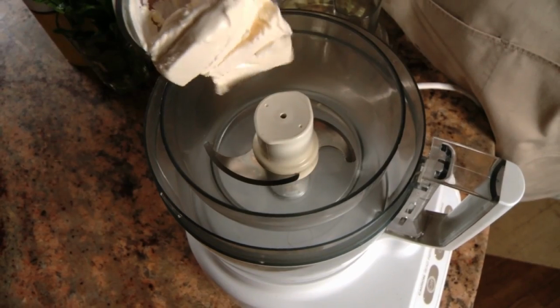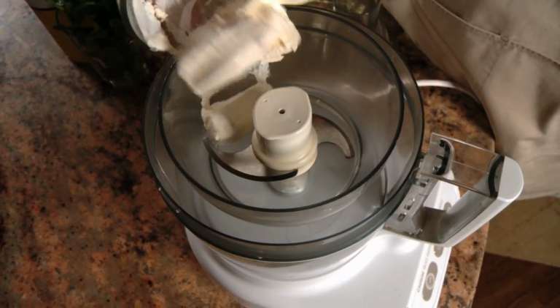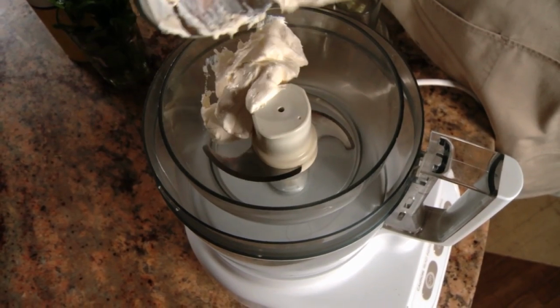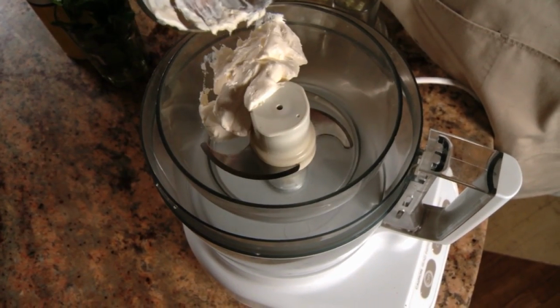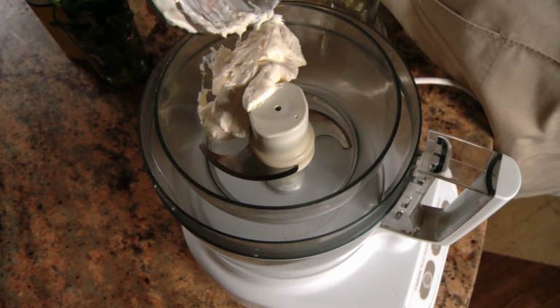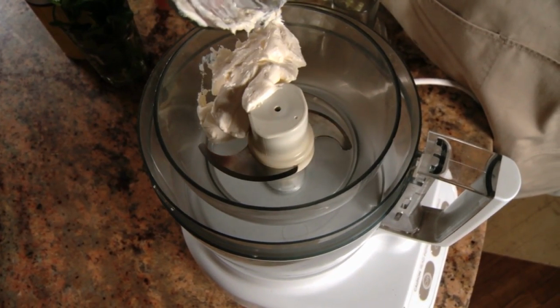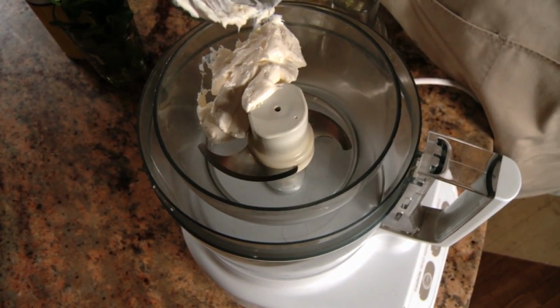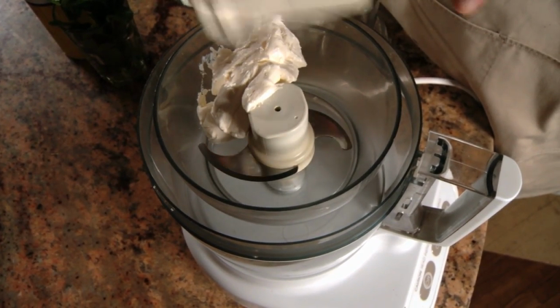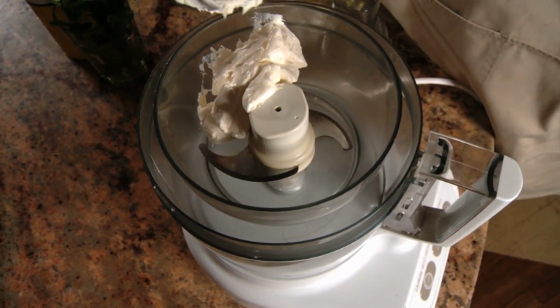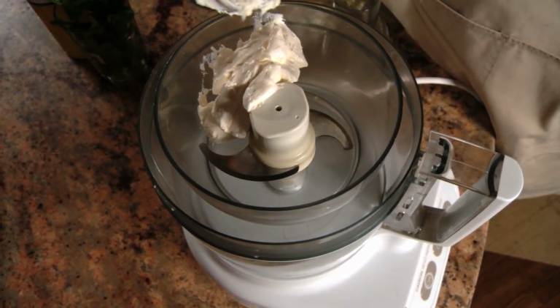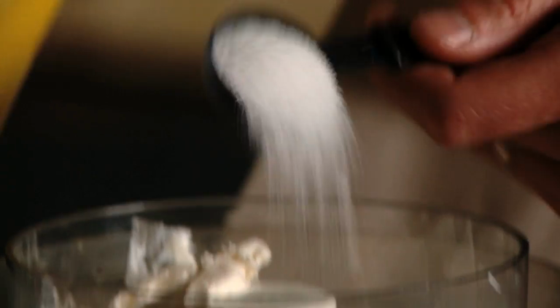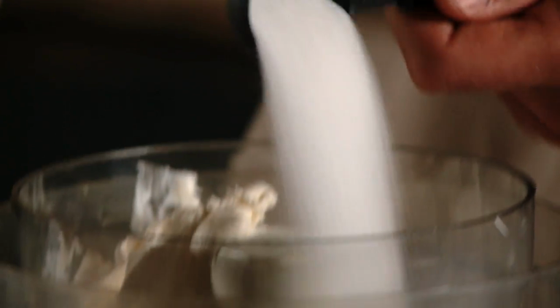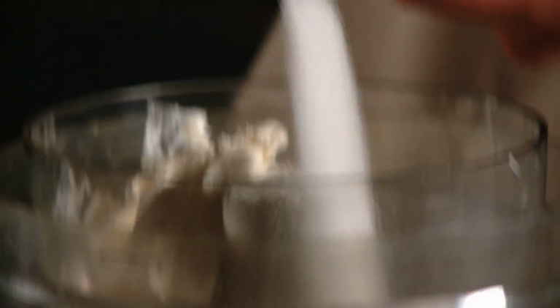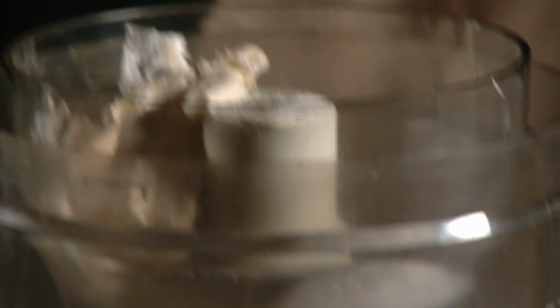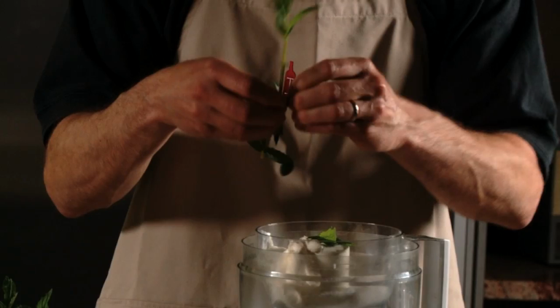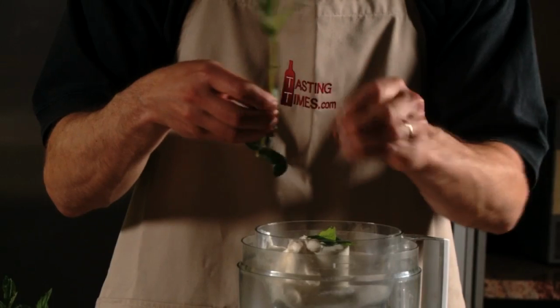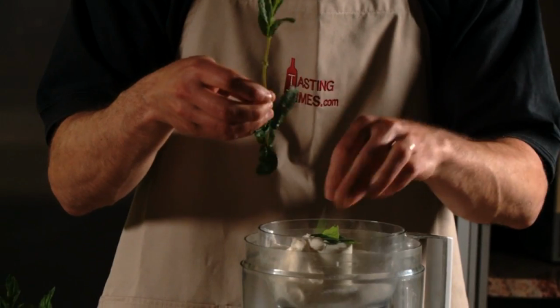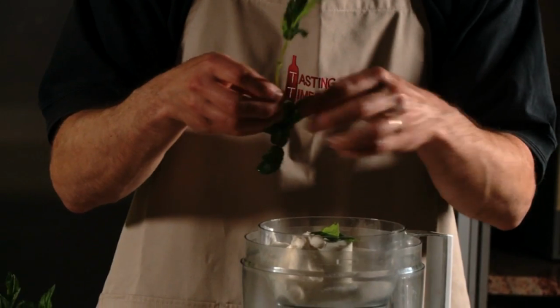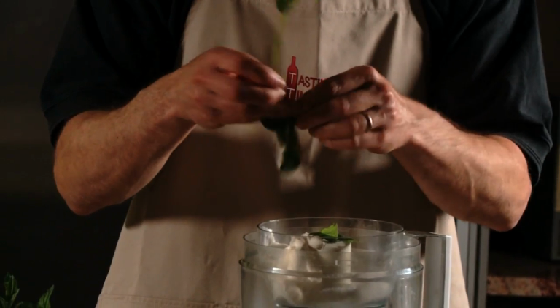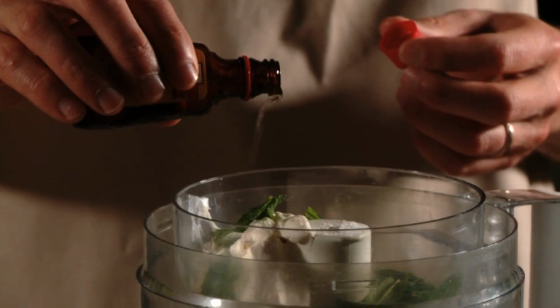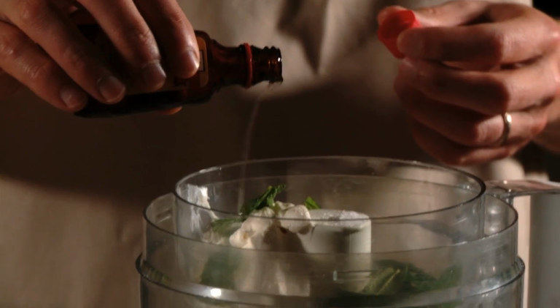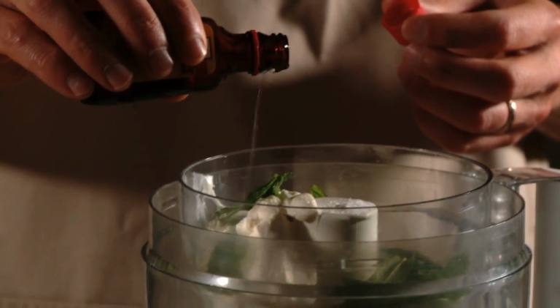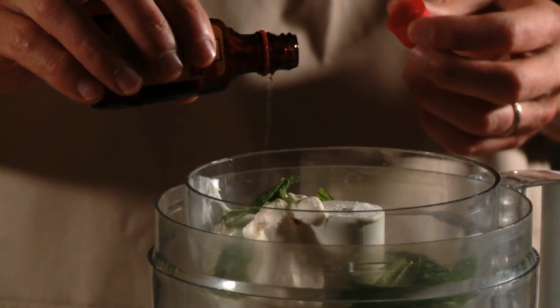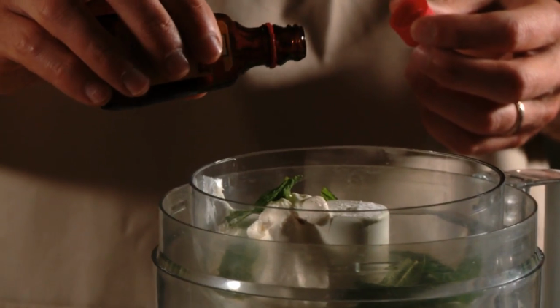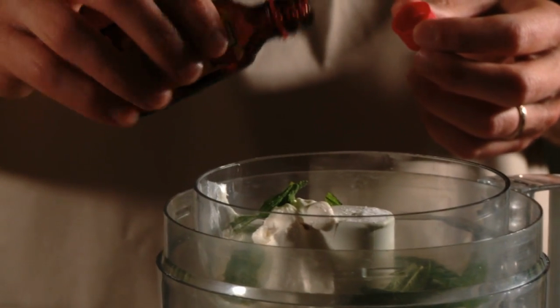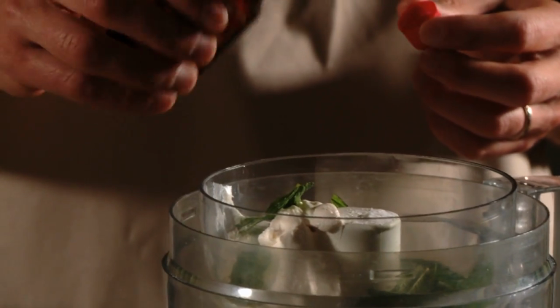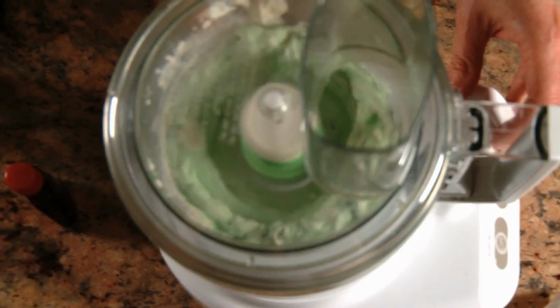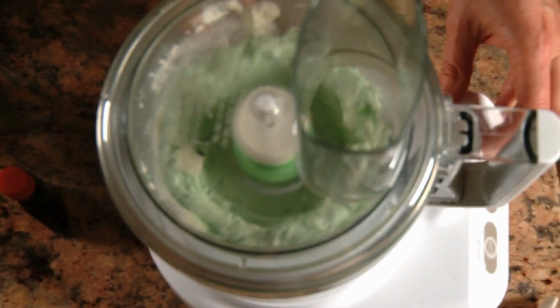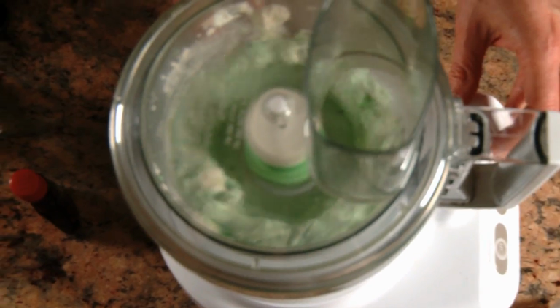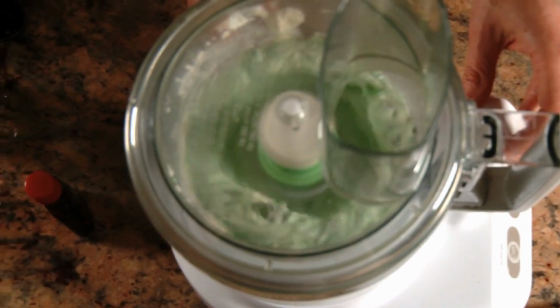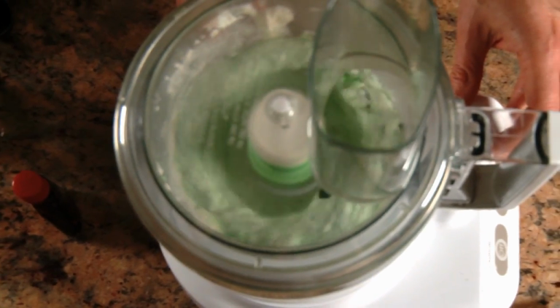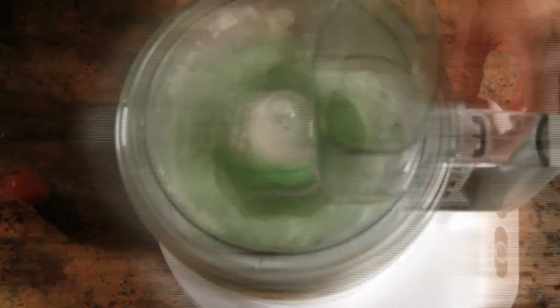In a food processor, add cream cheese, sugar, fresh mint leaves, and peppermint extract, and pulse them together.